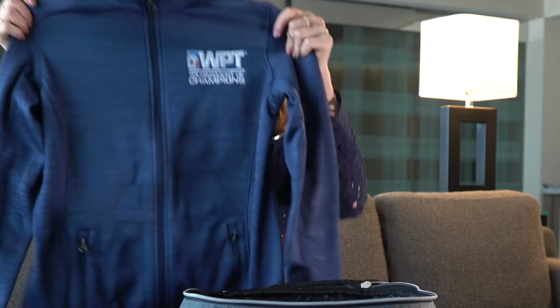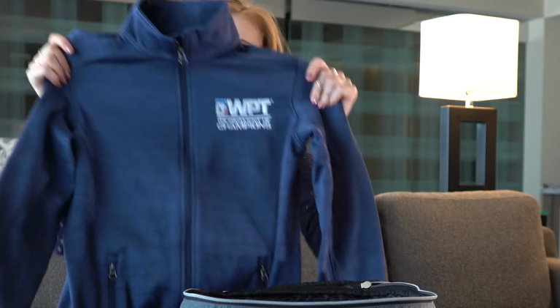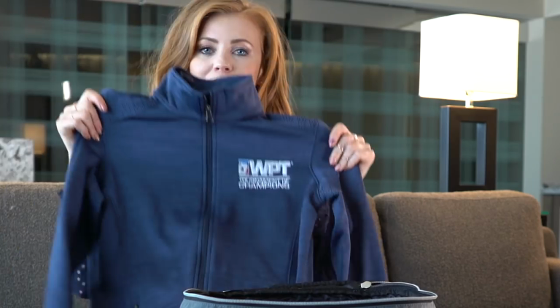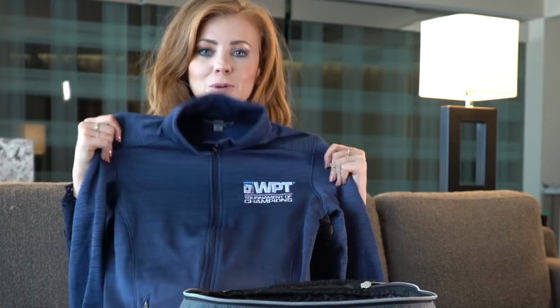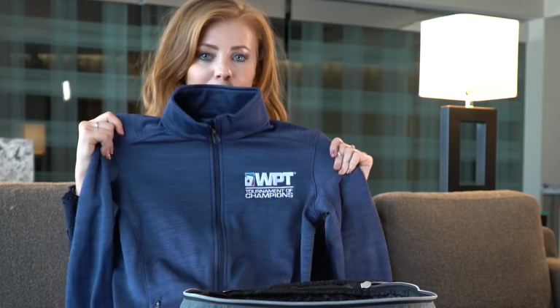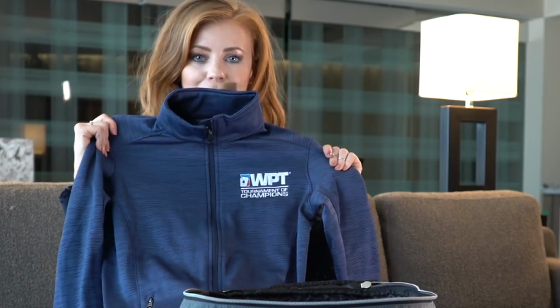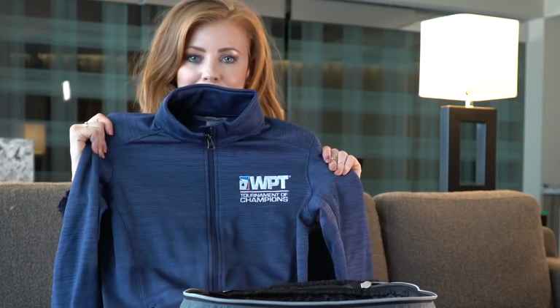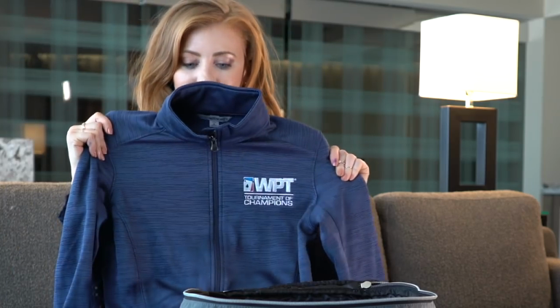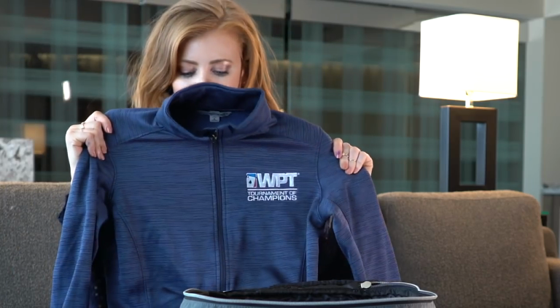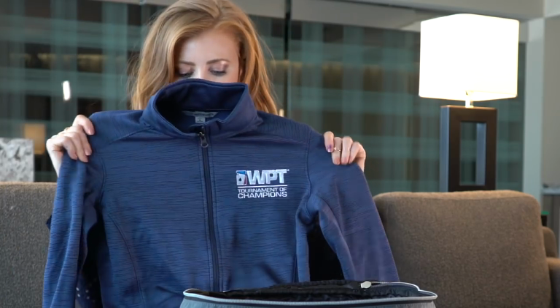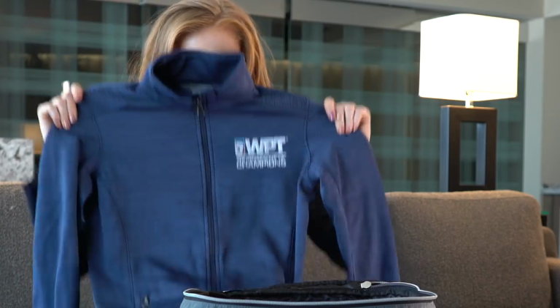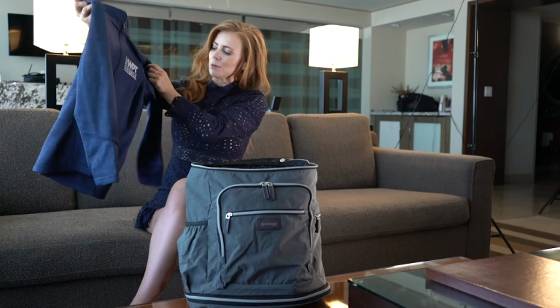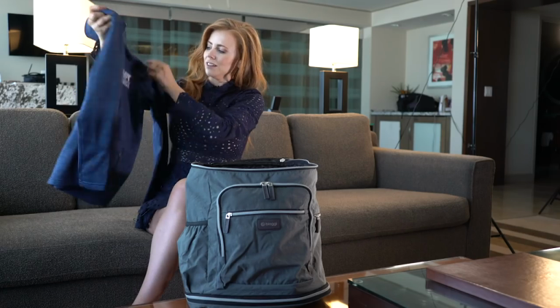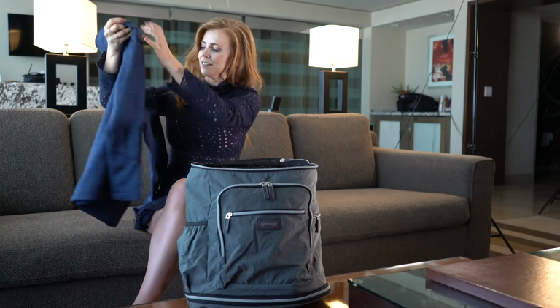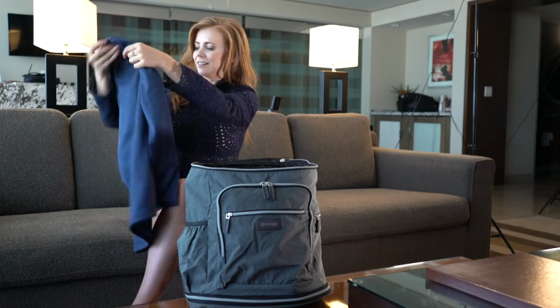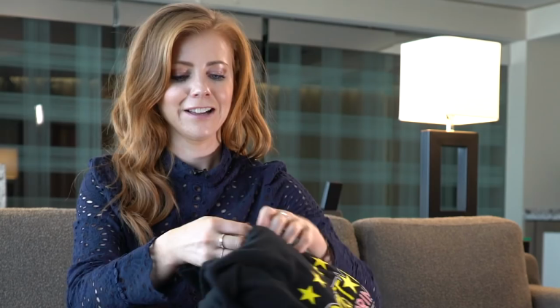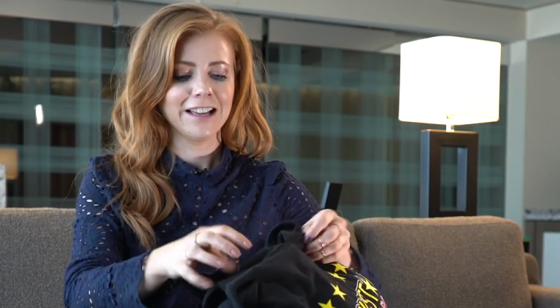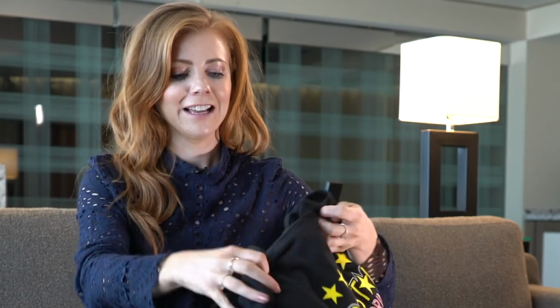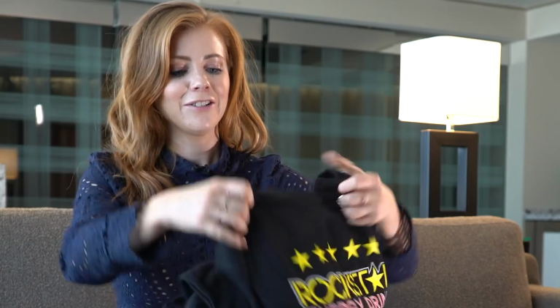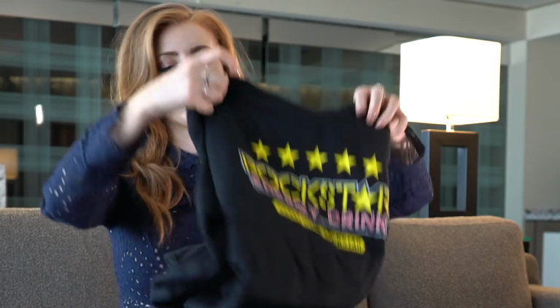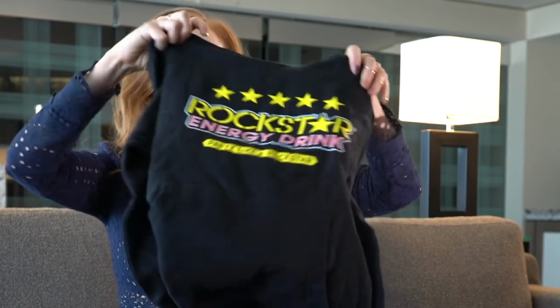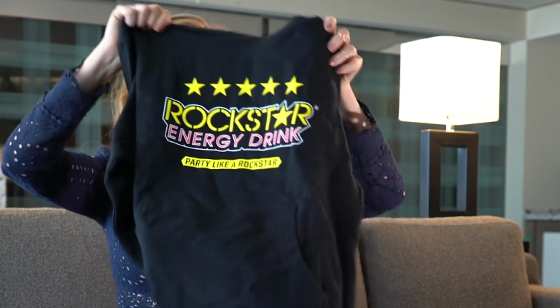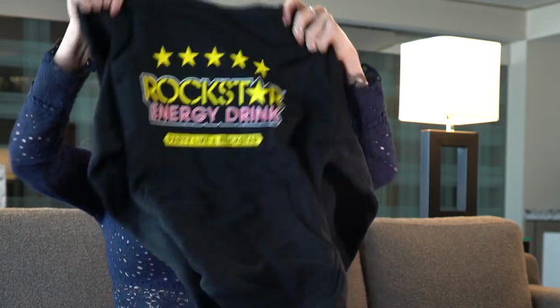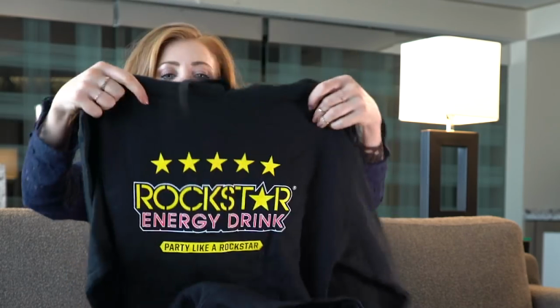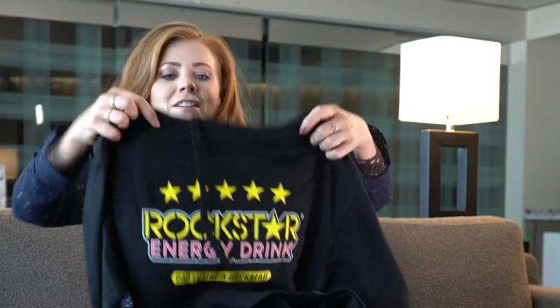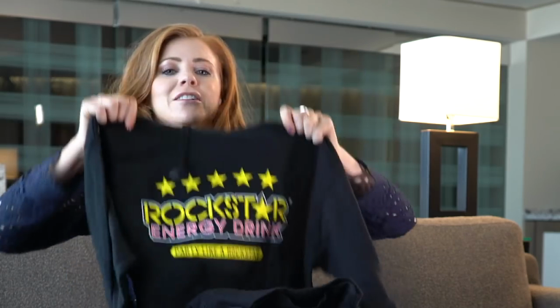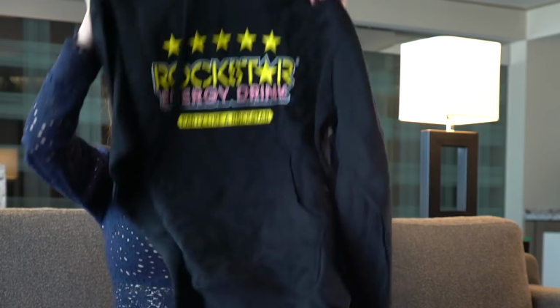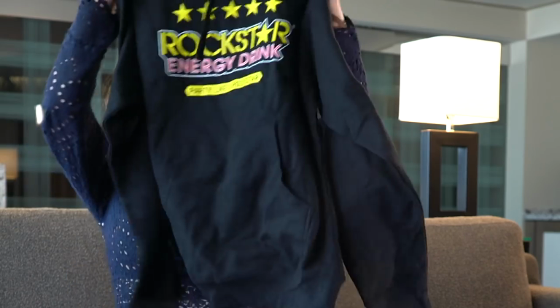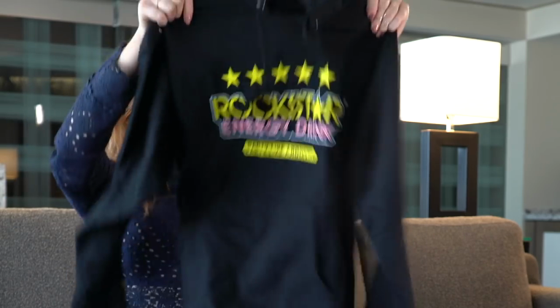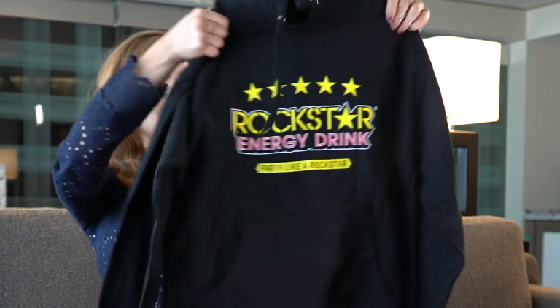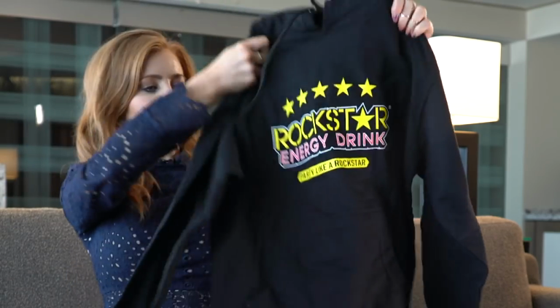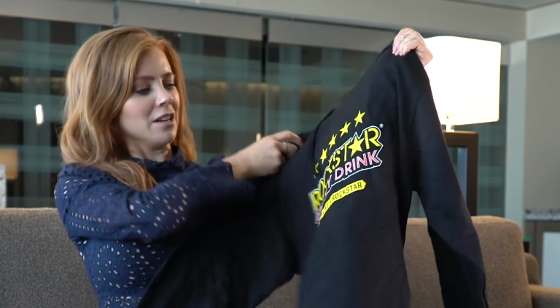Check out this Tournament of Champions sweater. Got another one — a Rockstar sweater.